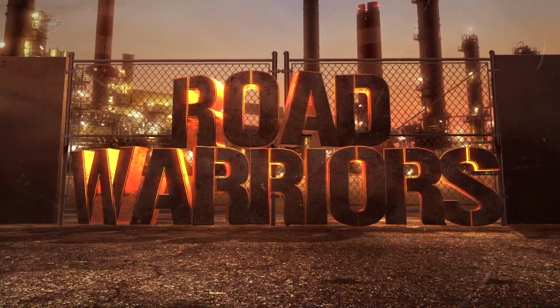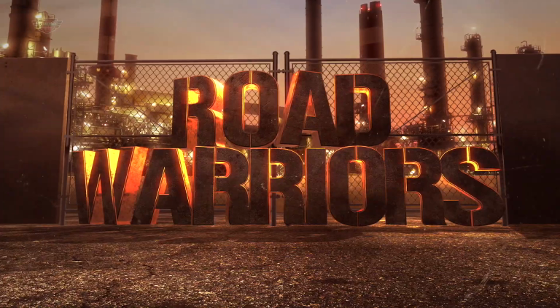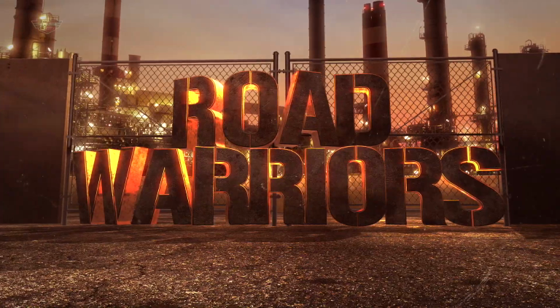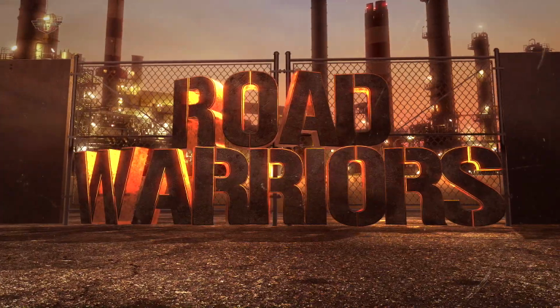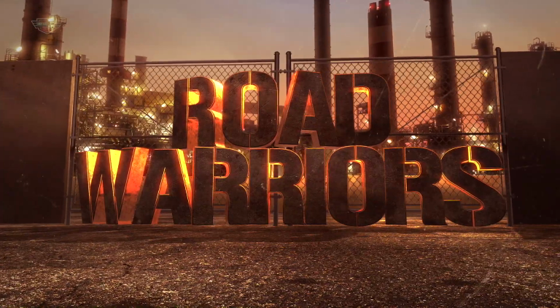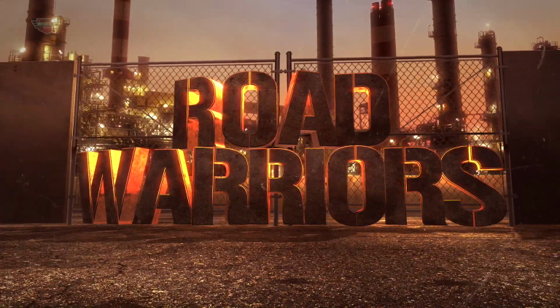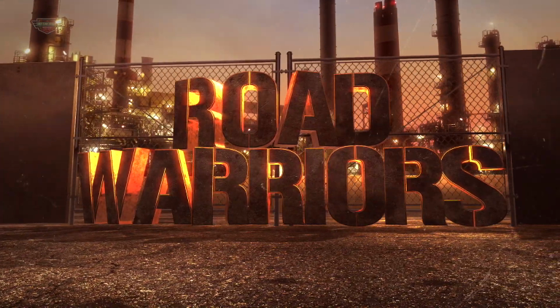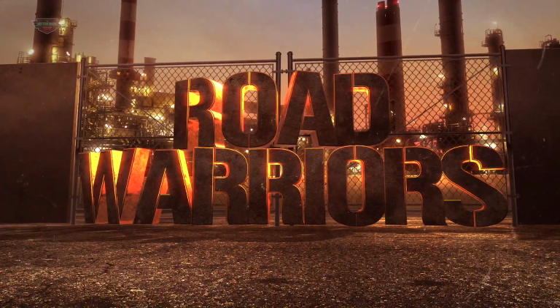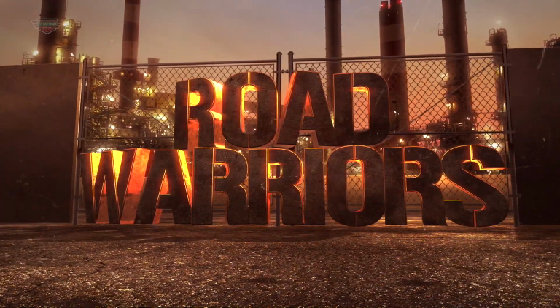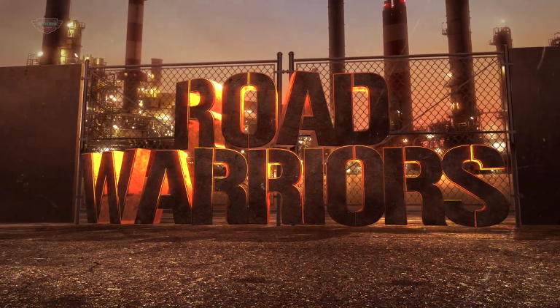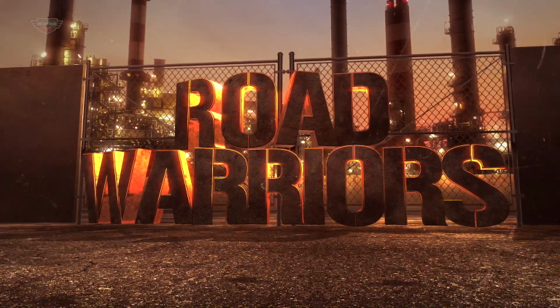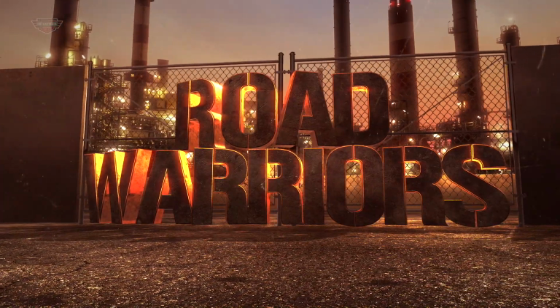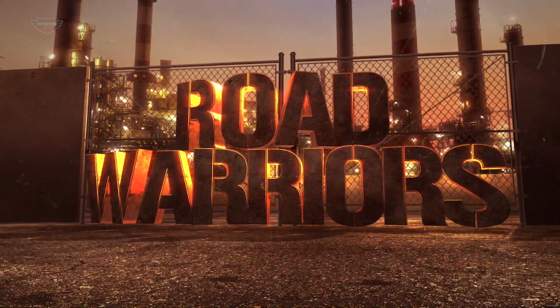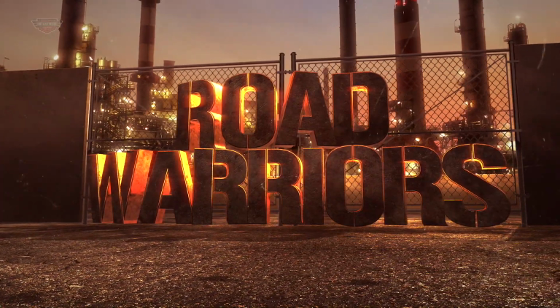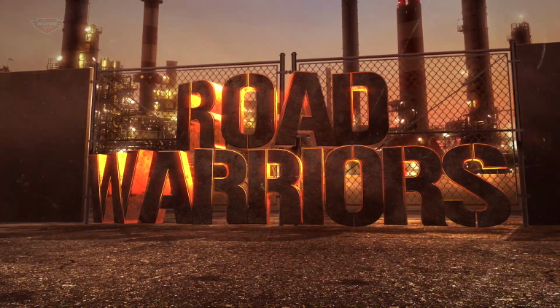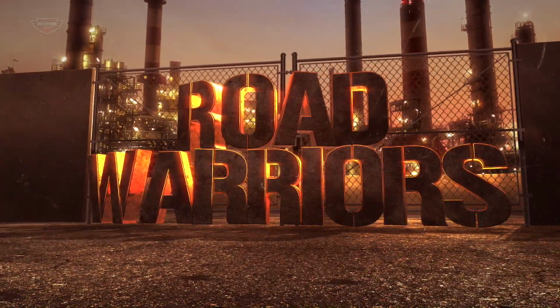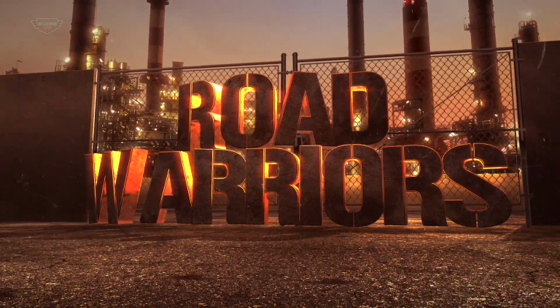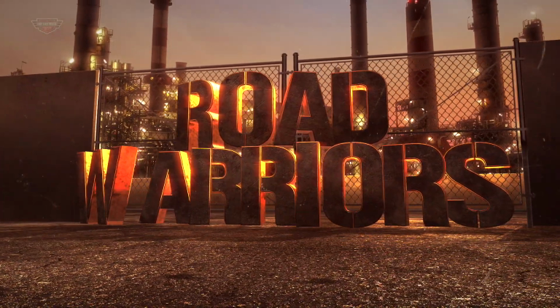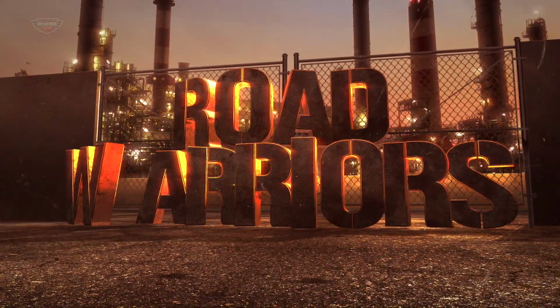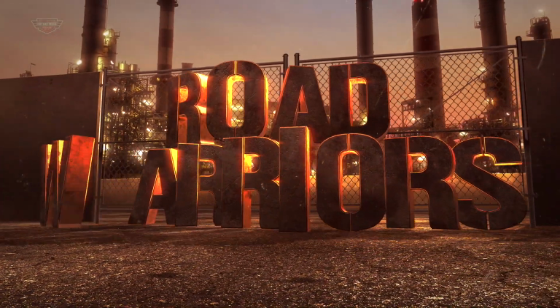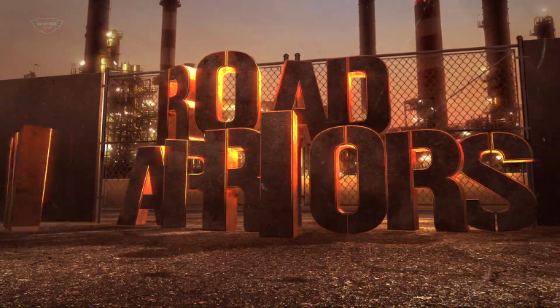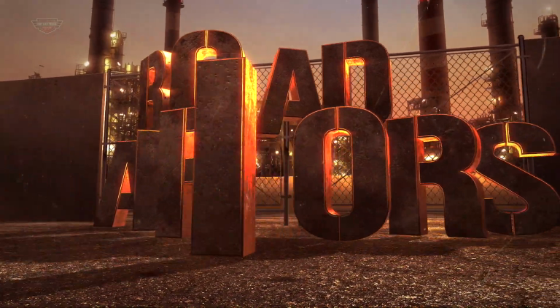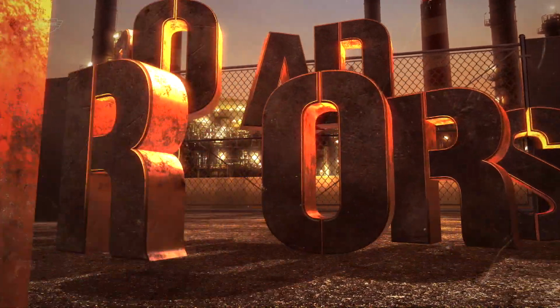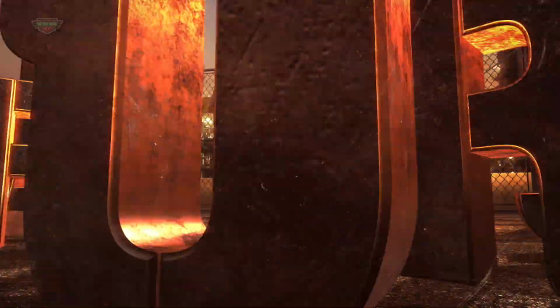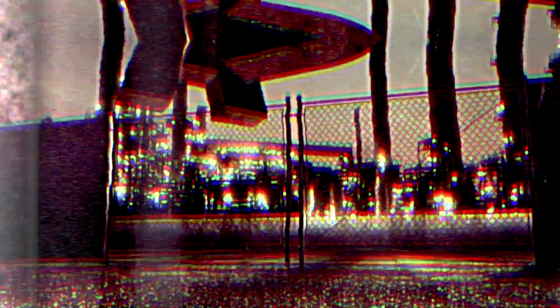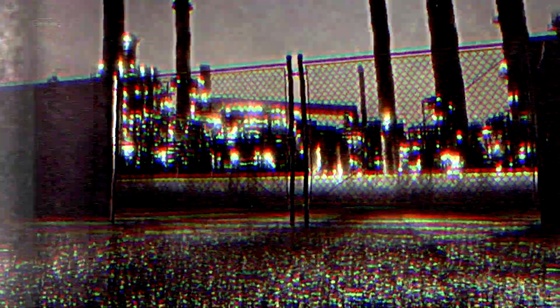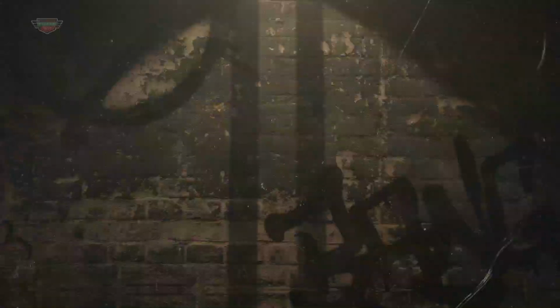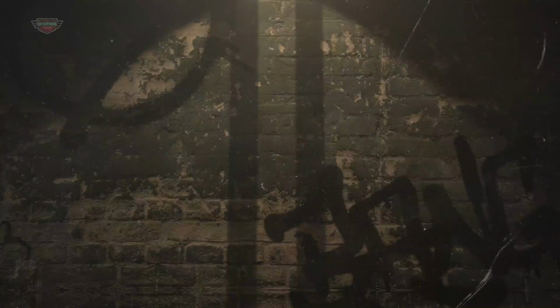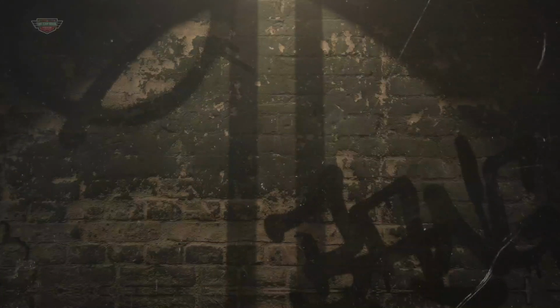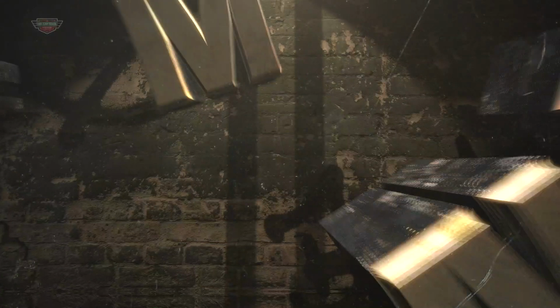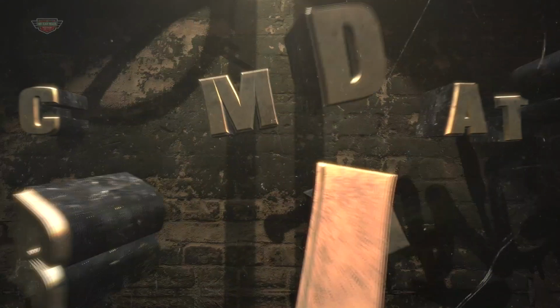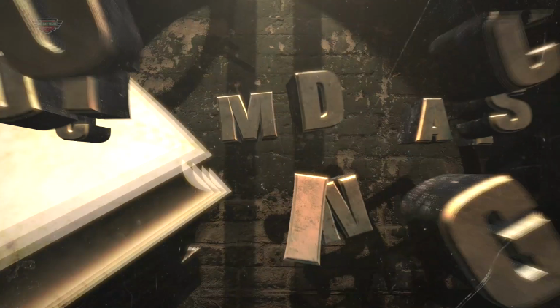This is The Streets, this is Road Warriors, custom diecast racing.